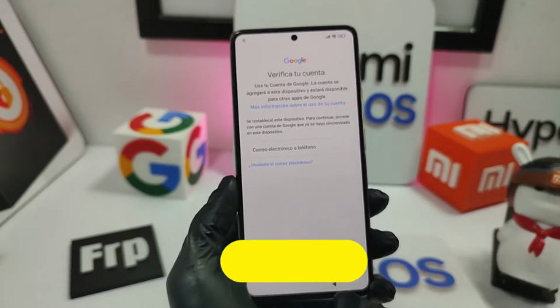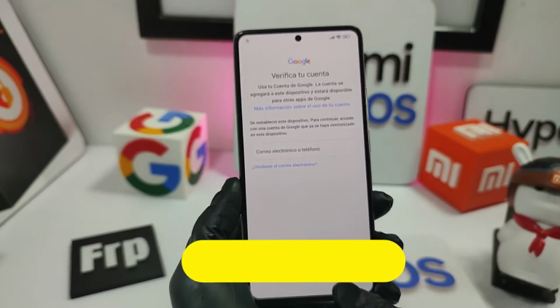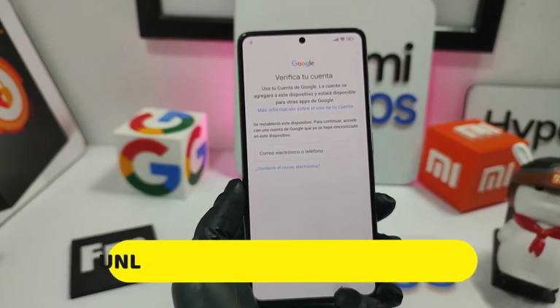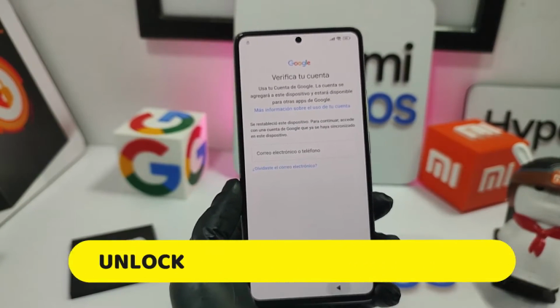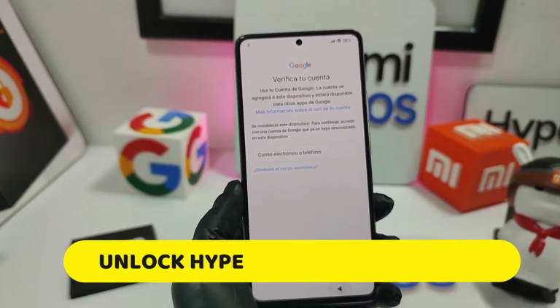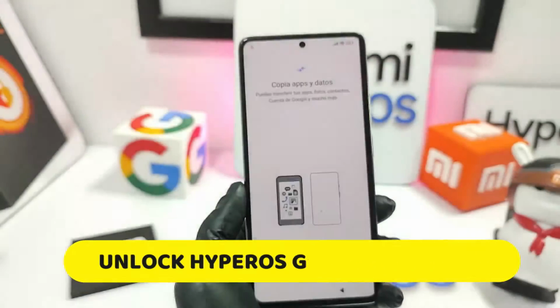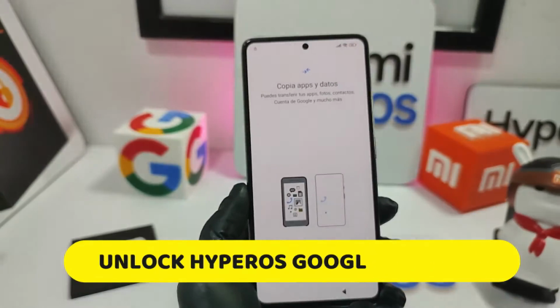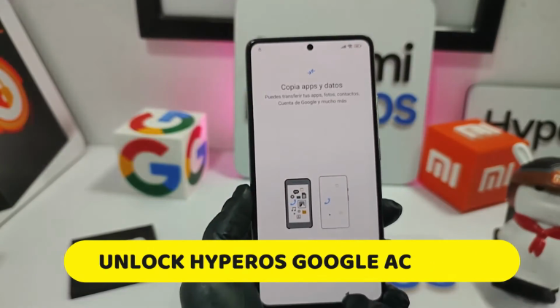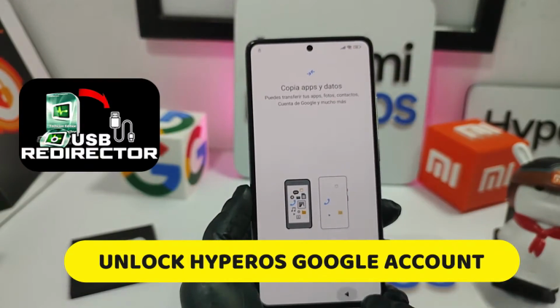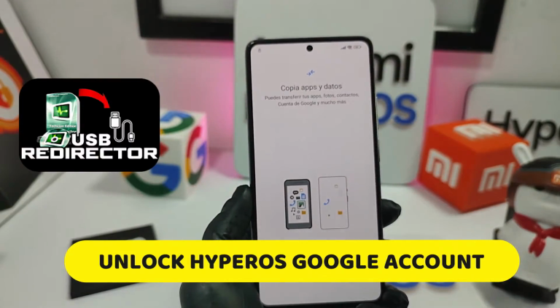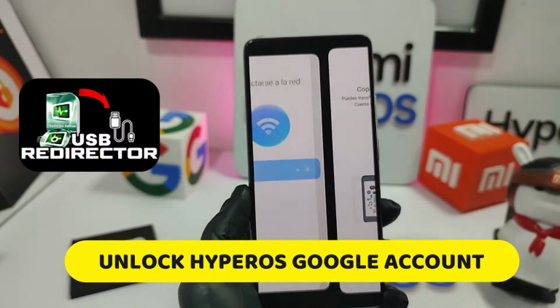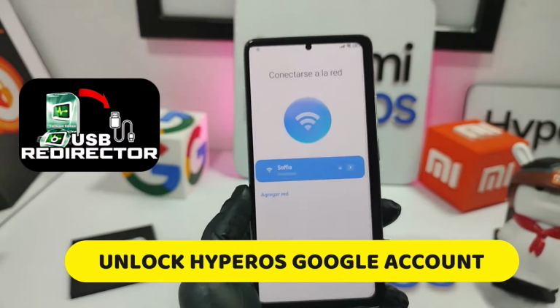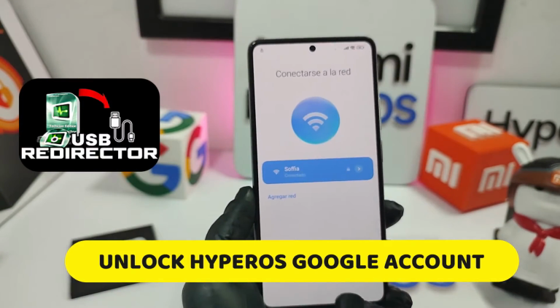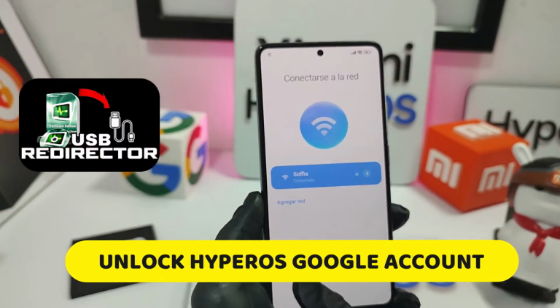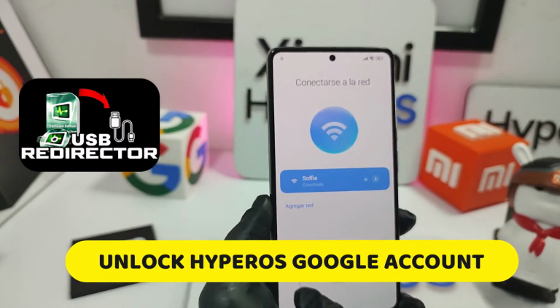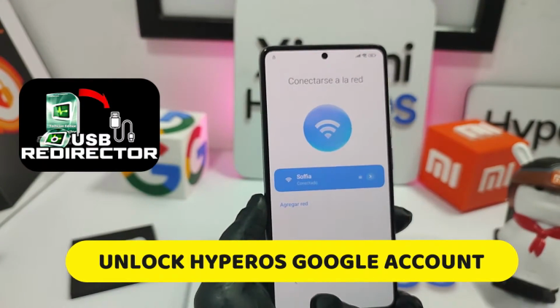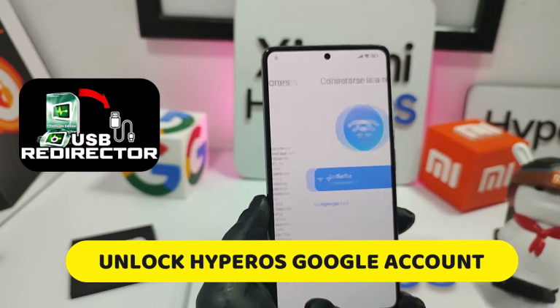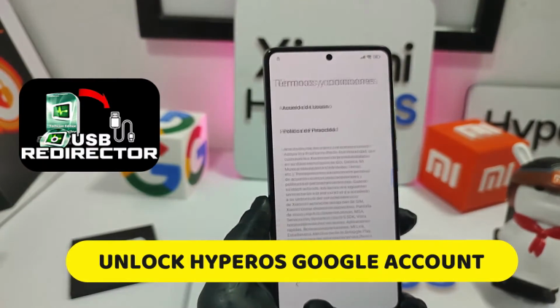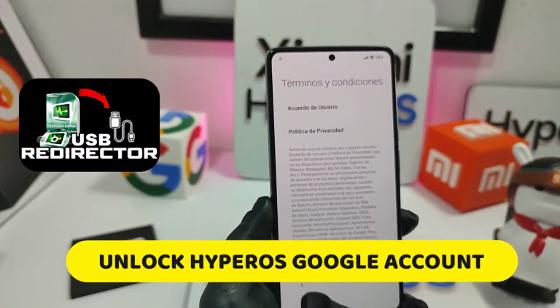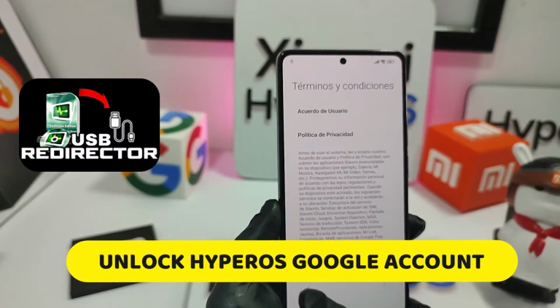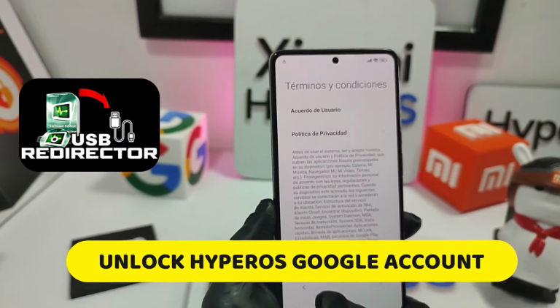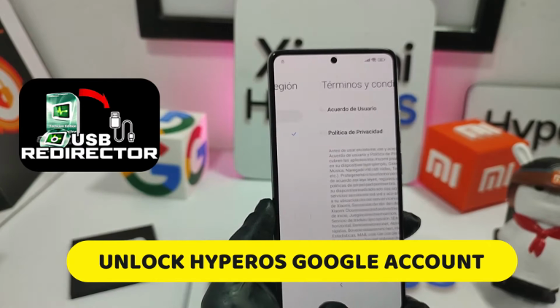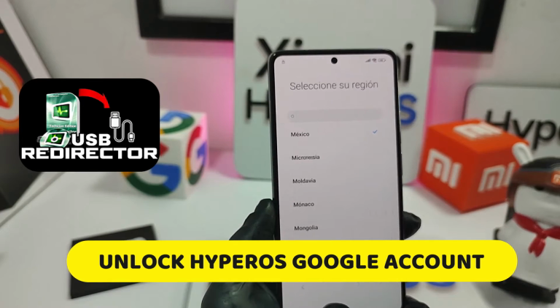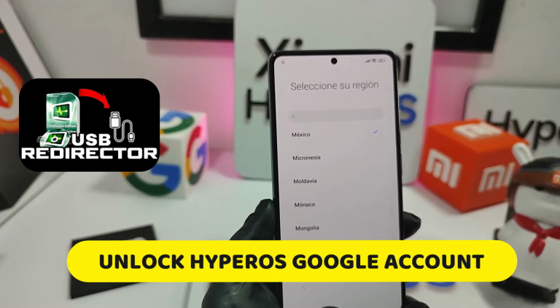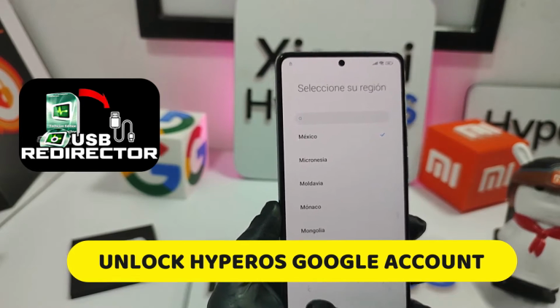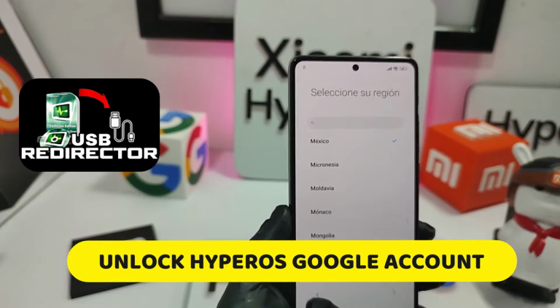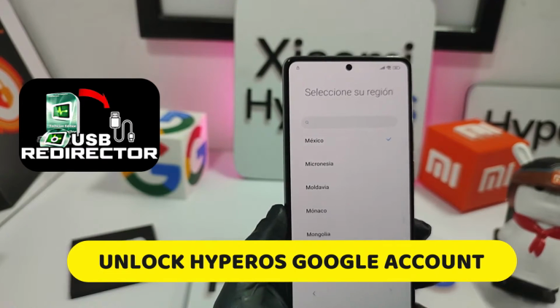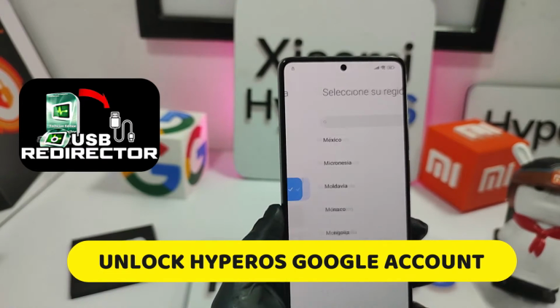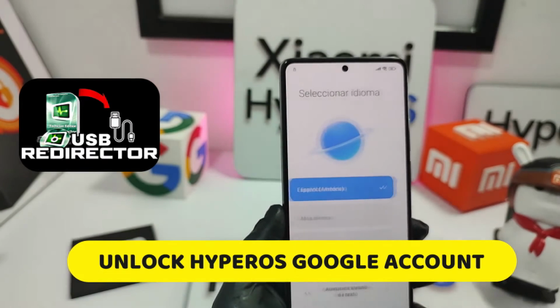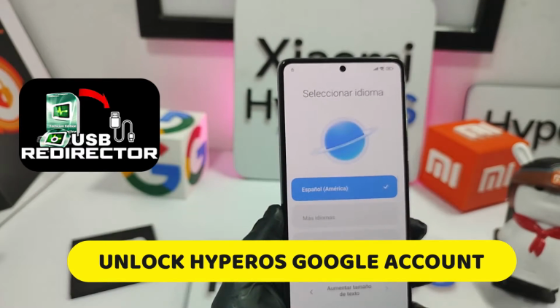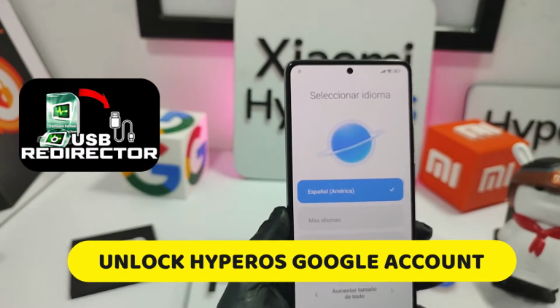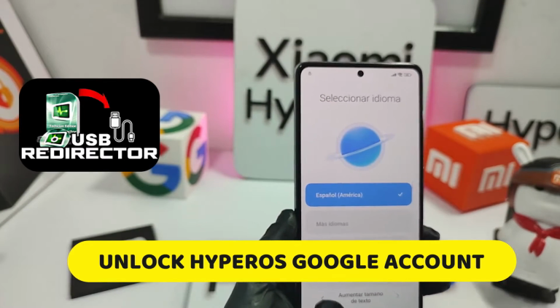Today we are going to teach you how to unlock a Xiaomi device using an application called USB Redirector.